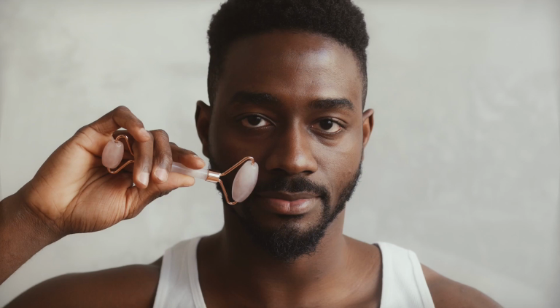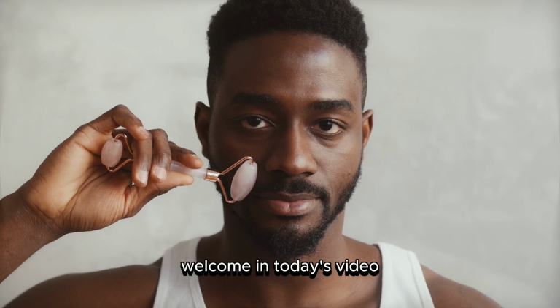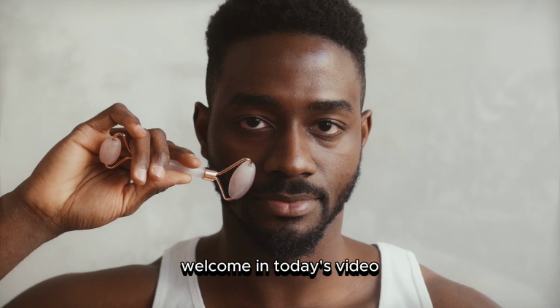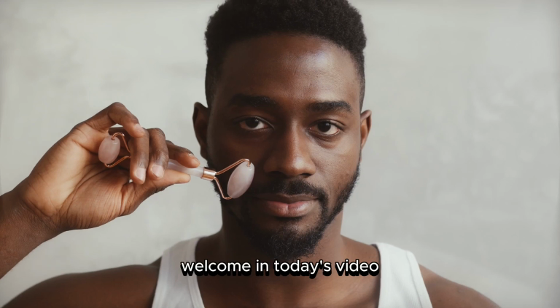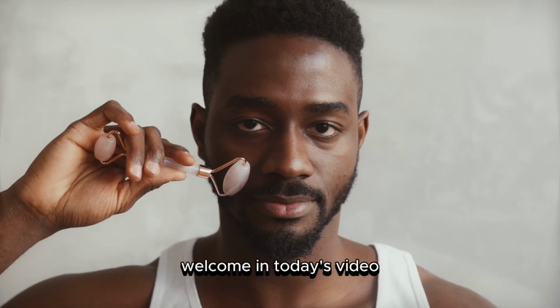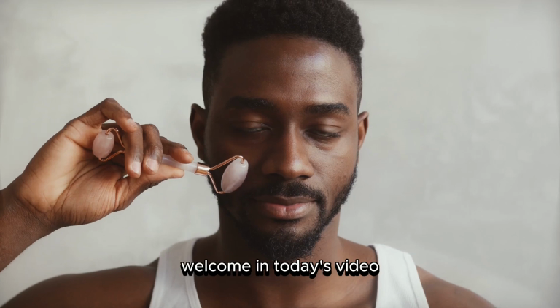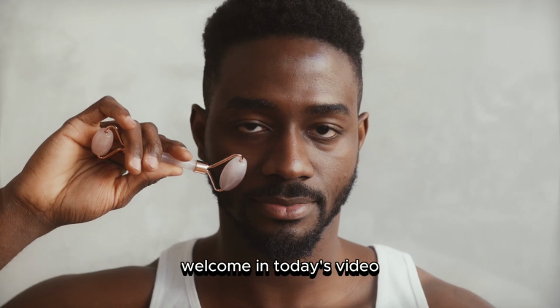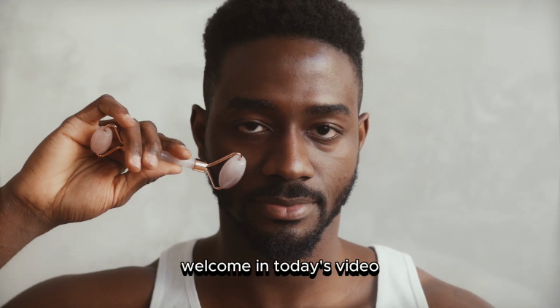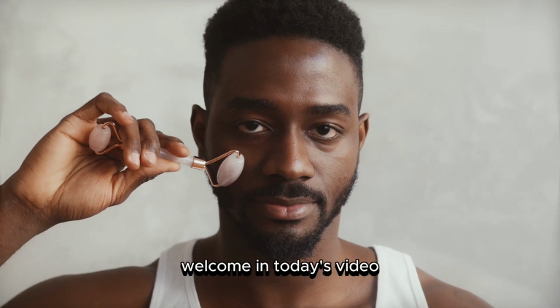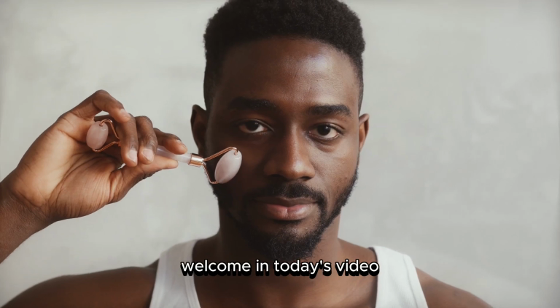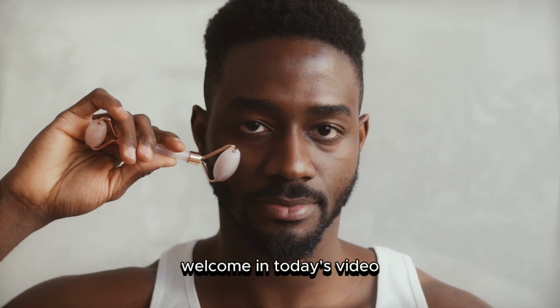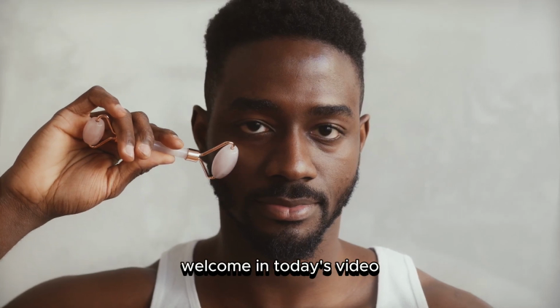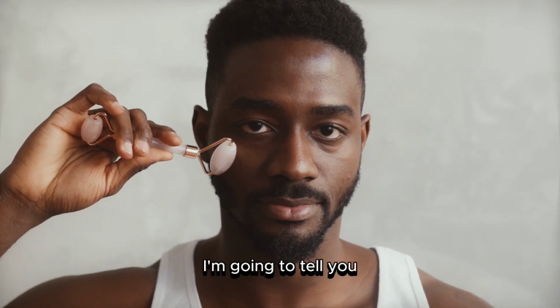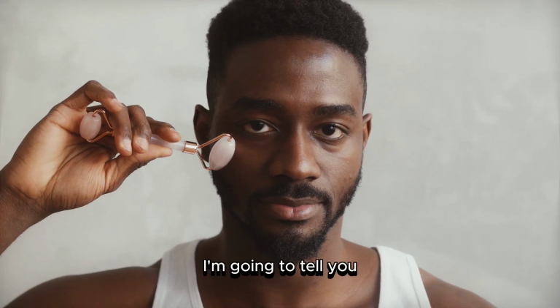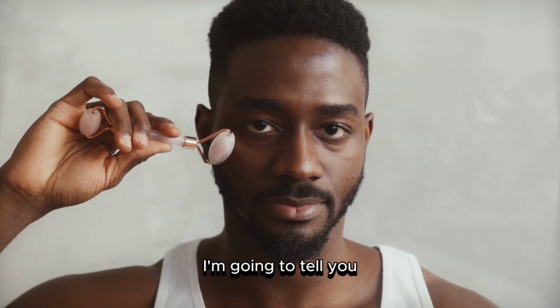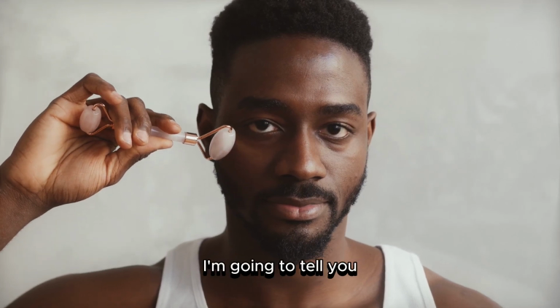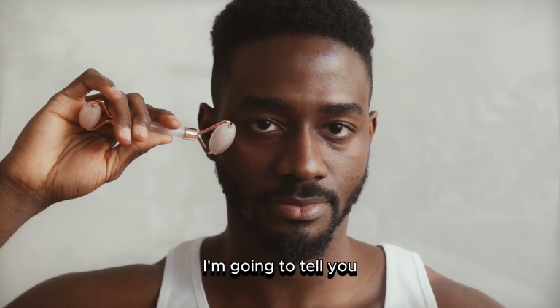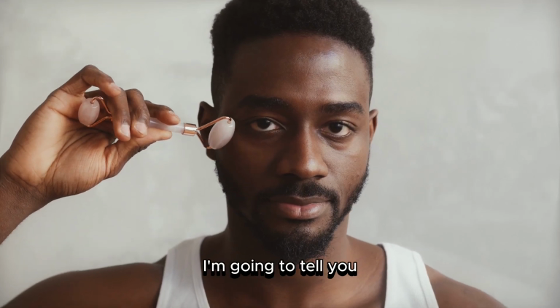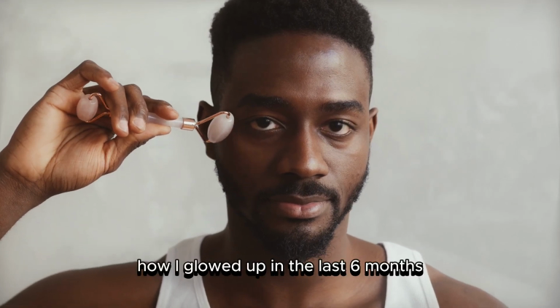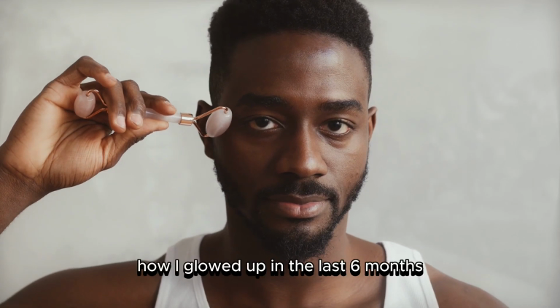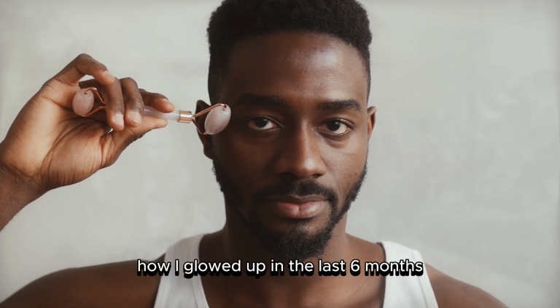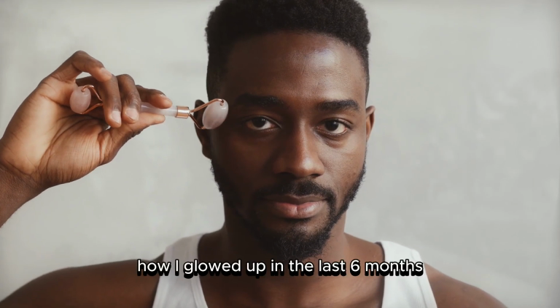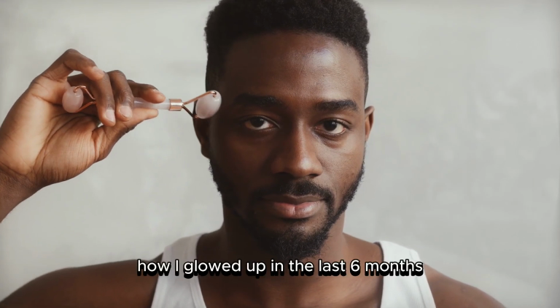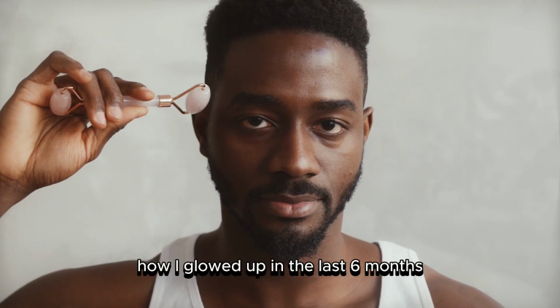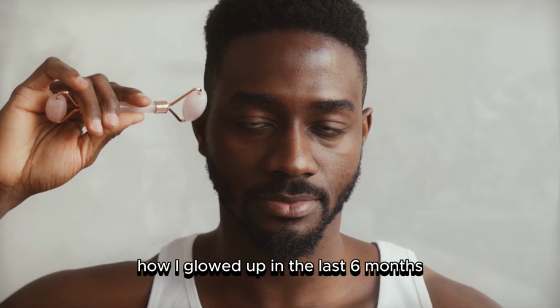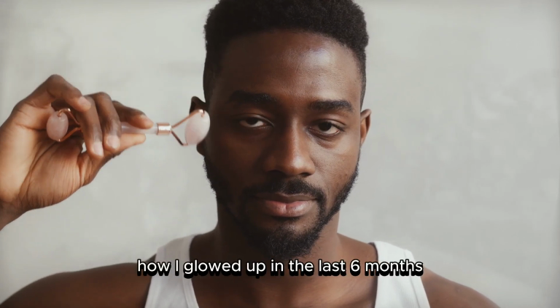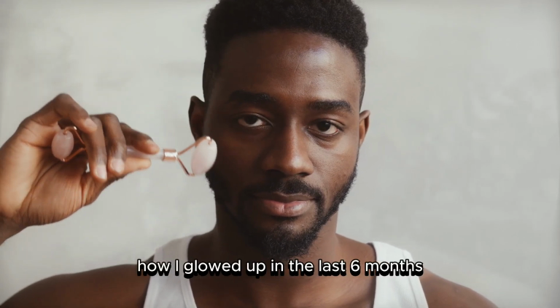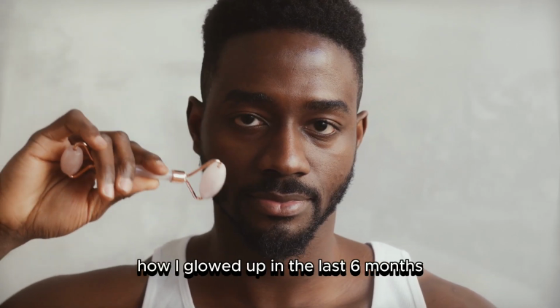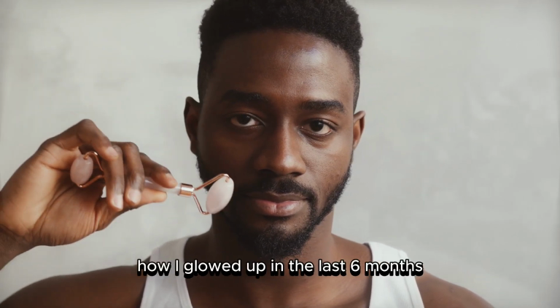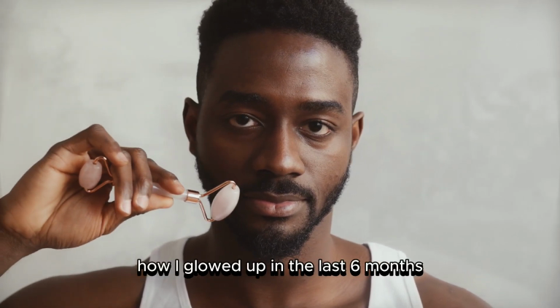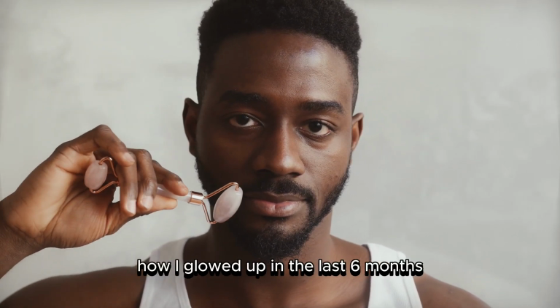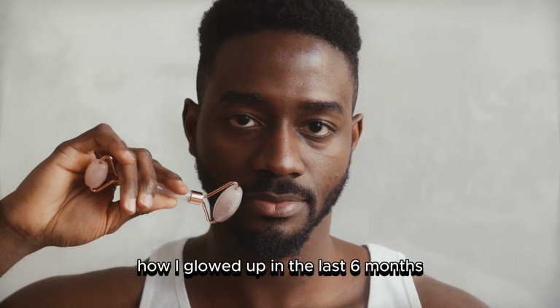Welcome! In today's video, I'm going to tell you how I glowed up in the last six months.